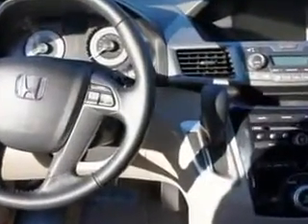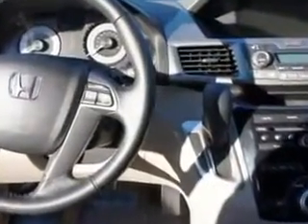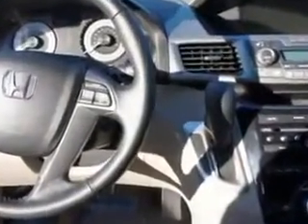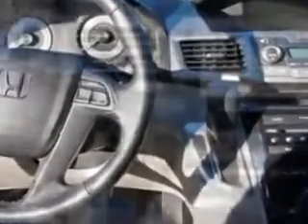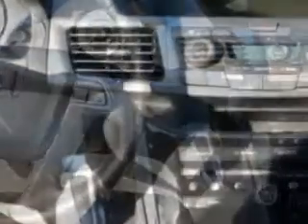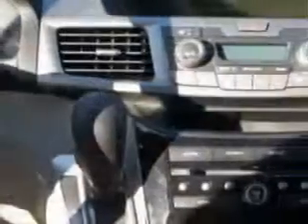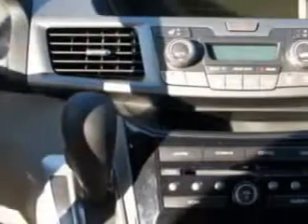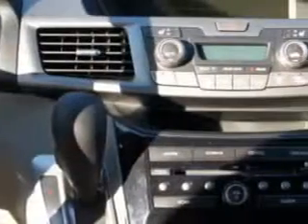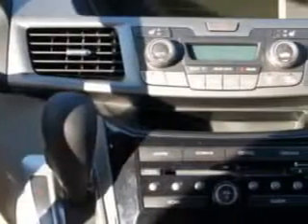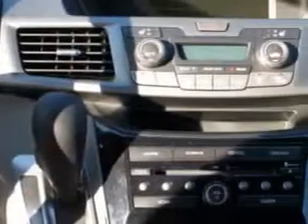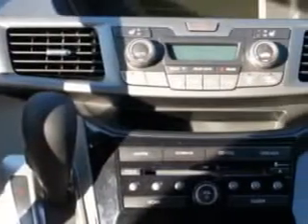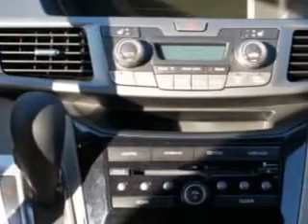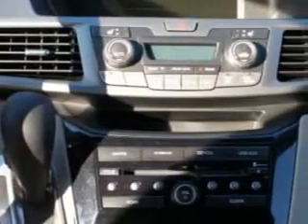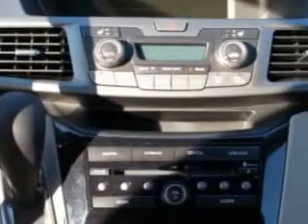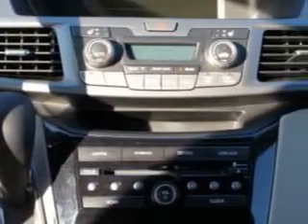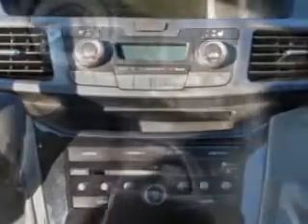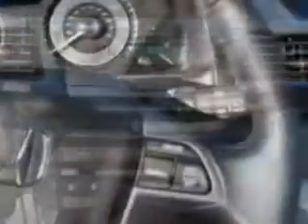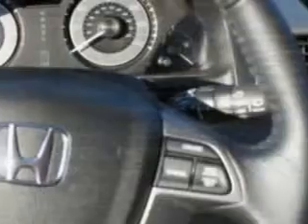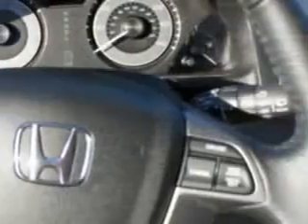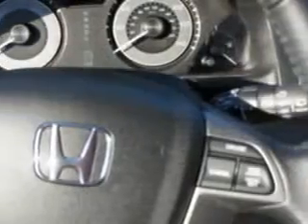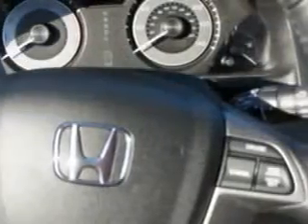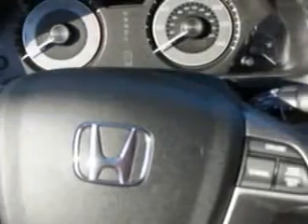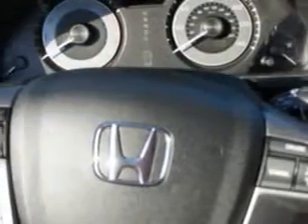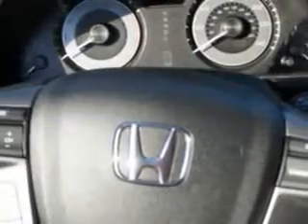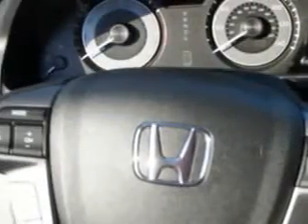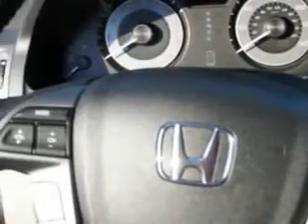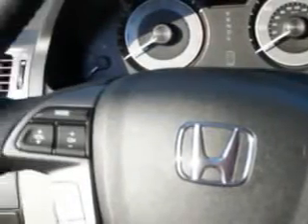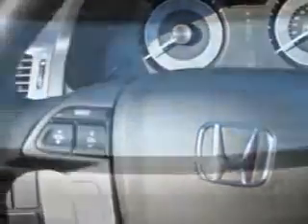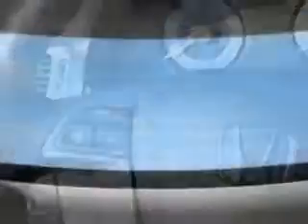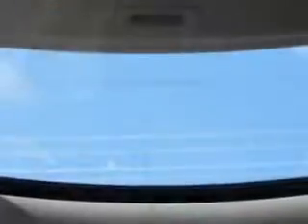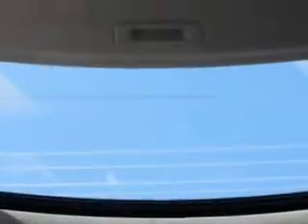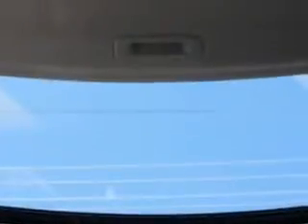Ambient light package, tire and pressure monitor, multifunction display, power liftgate and more. See this 2013 Honda Odyssey at Van York Auto Mall.